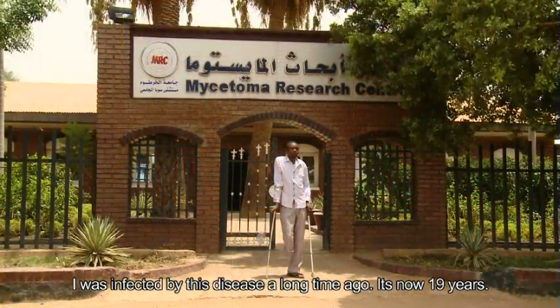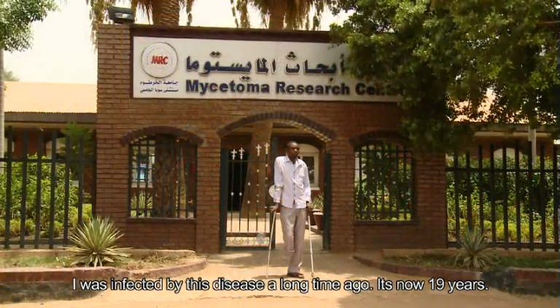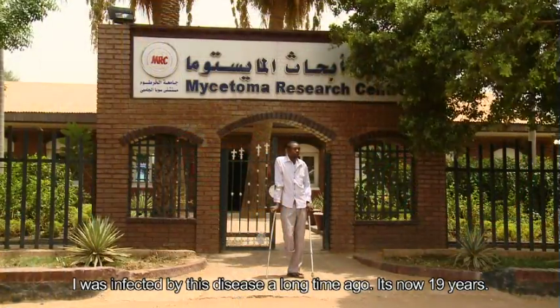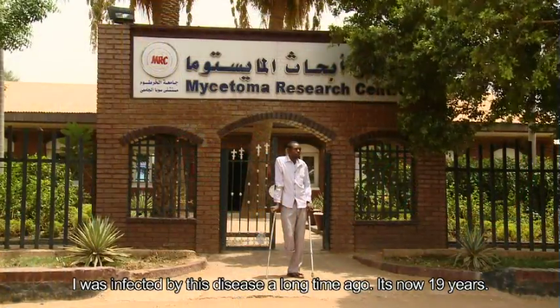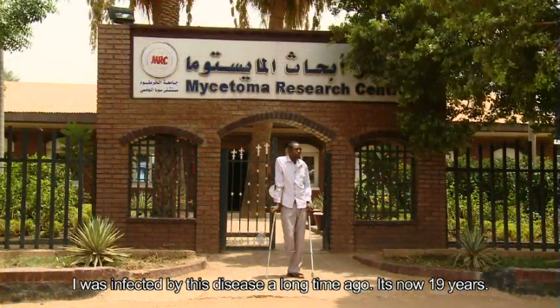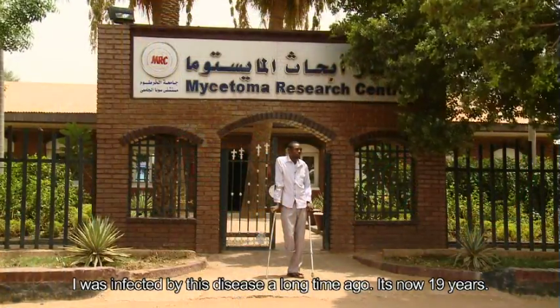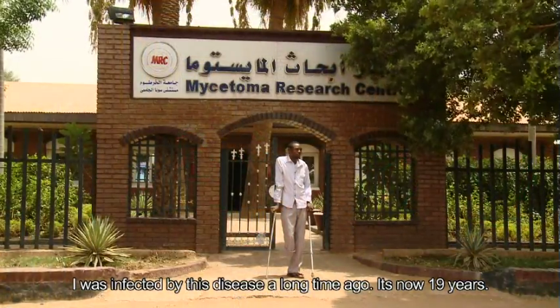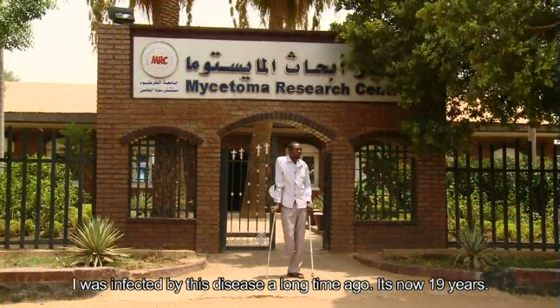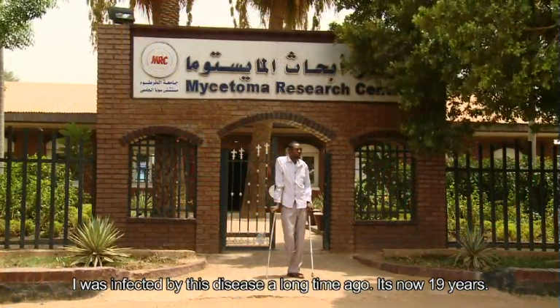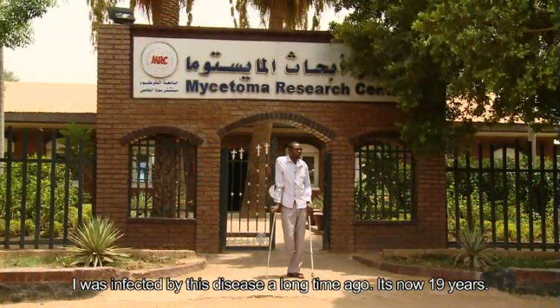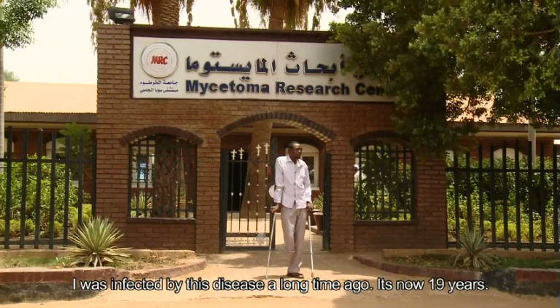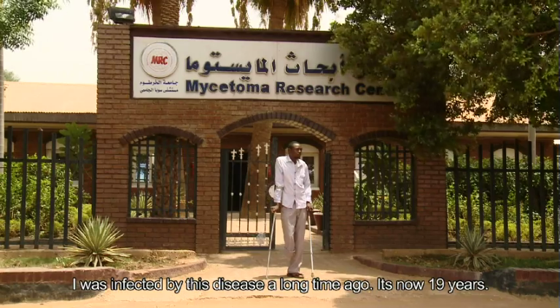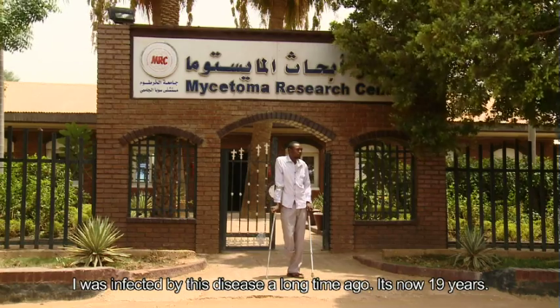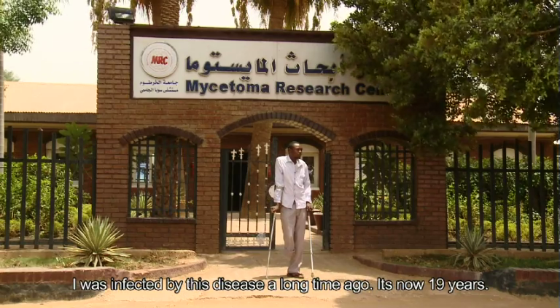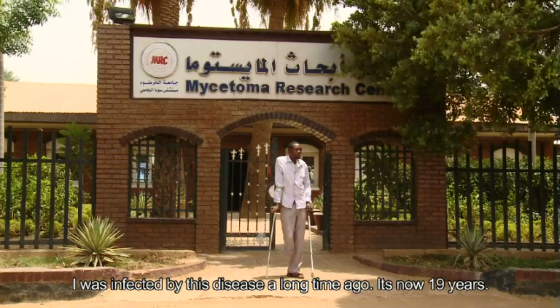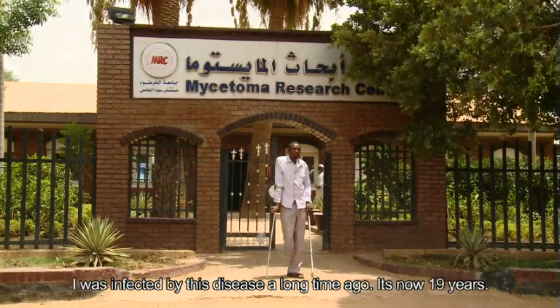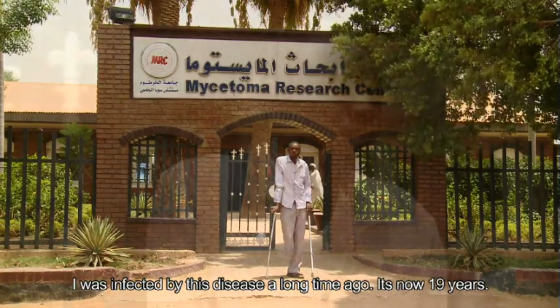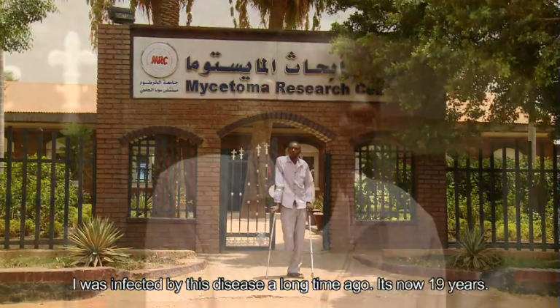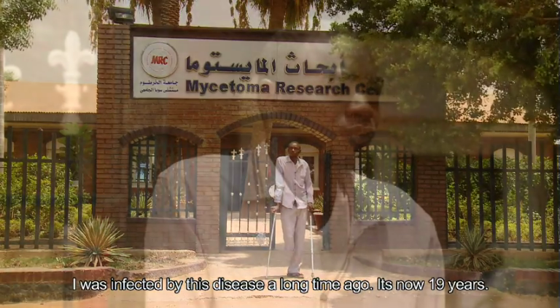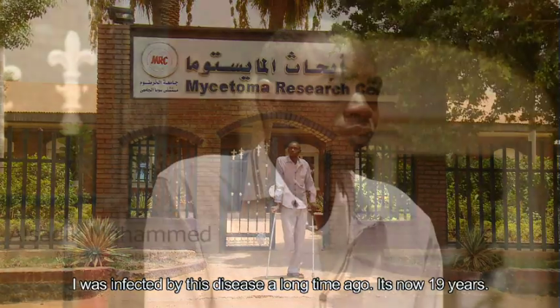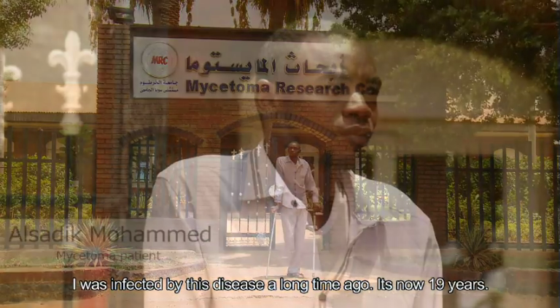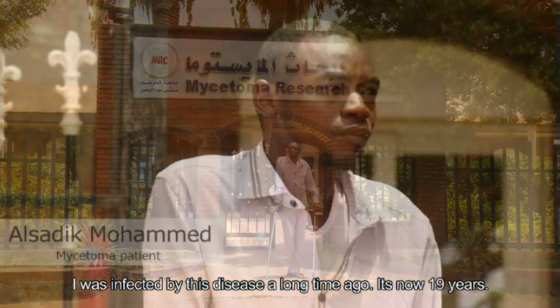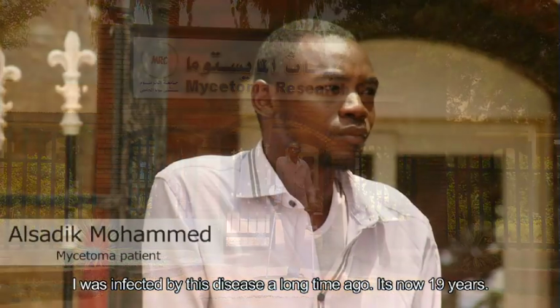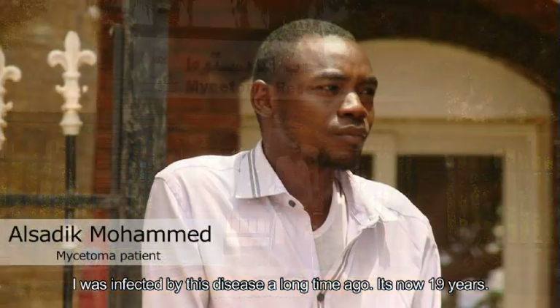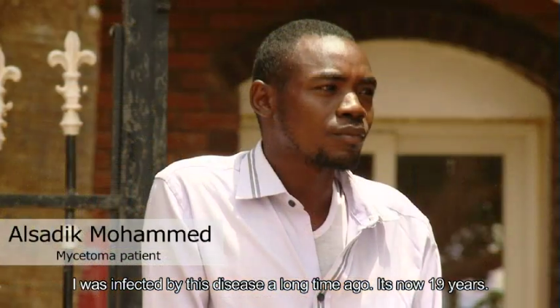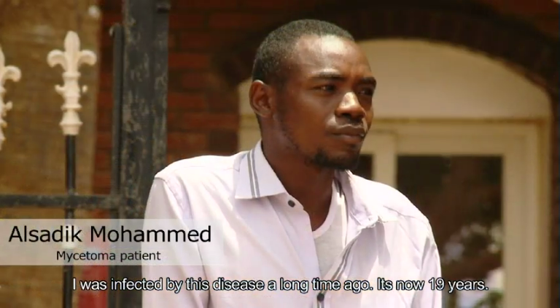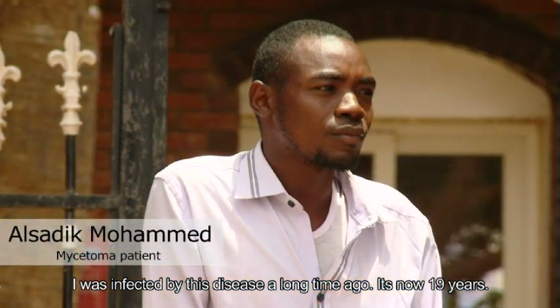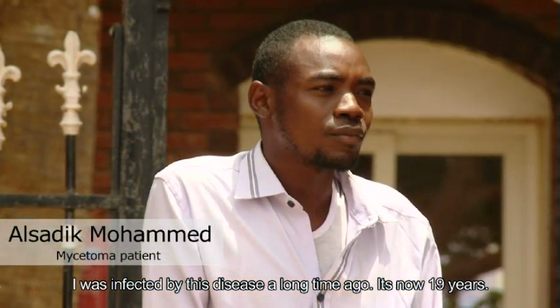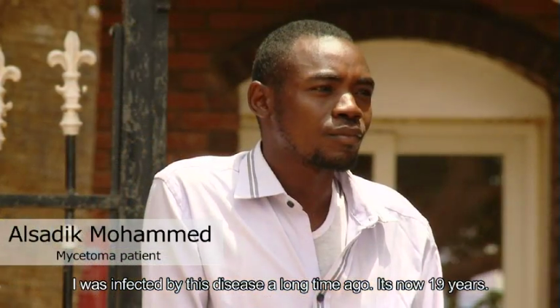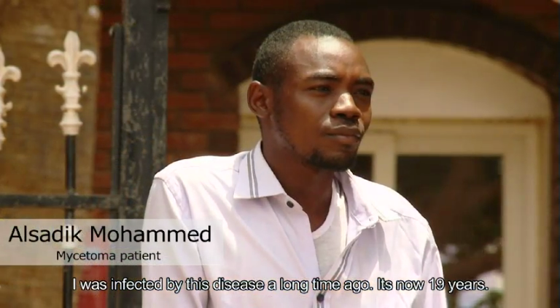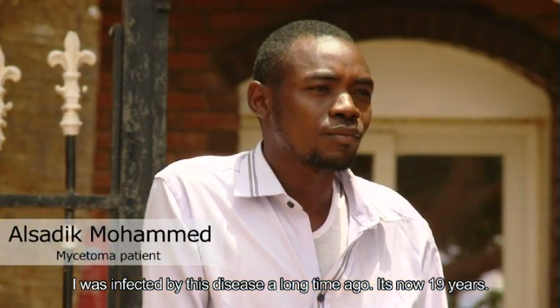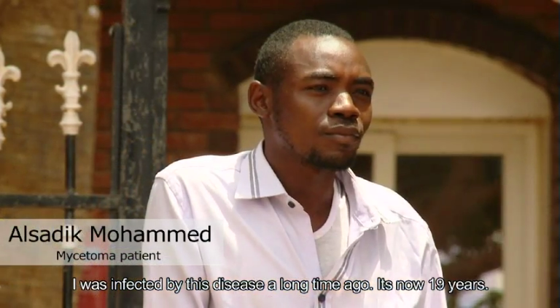Mycetoma has affected me for a long time. It has been 19 years since I was first diagnosed.